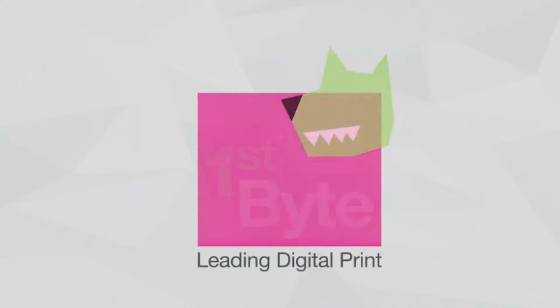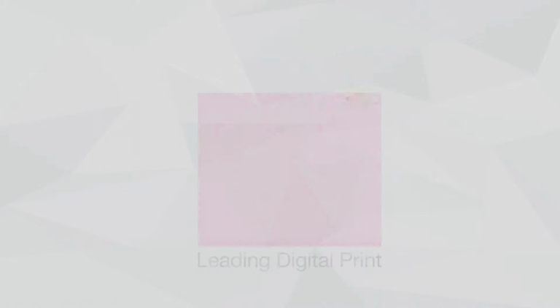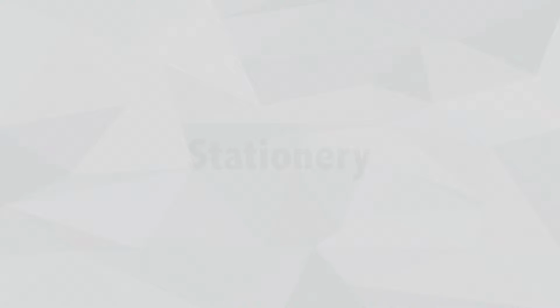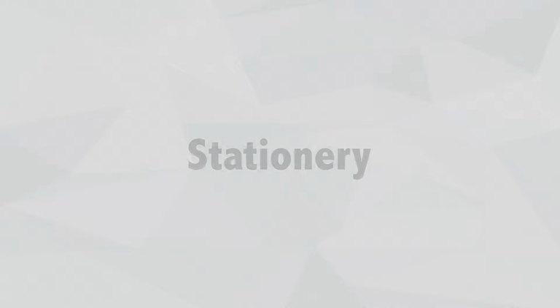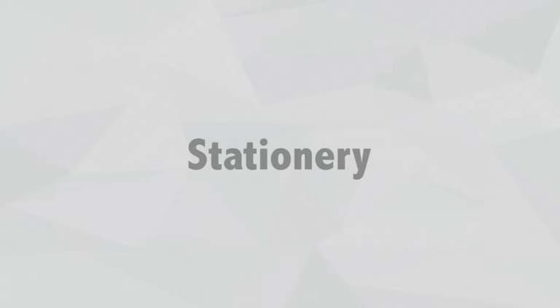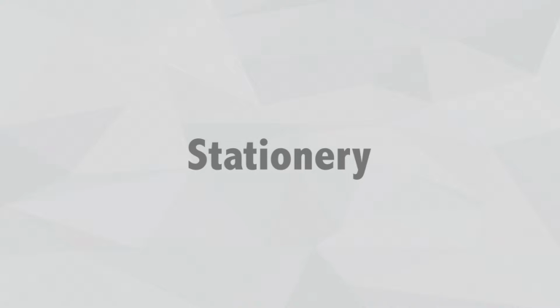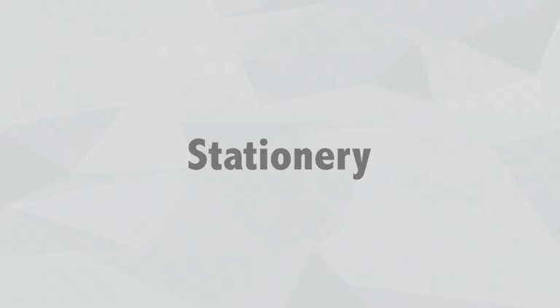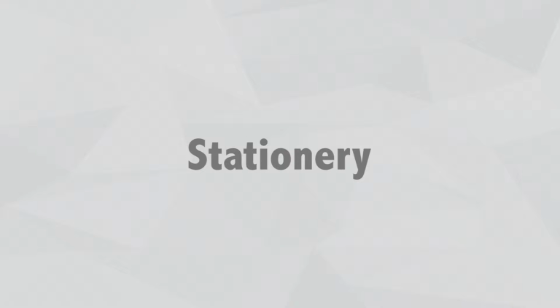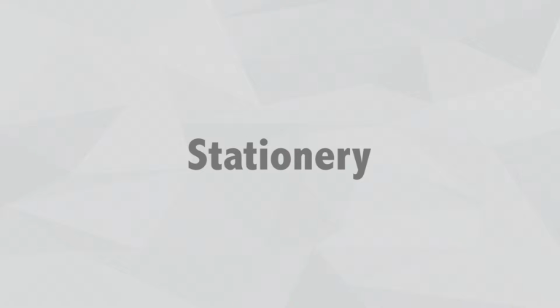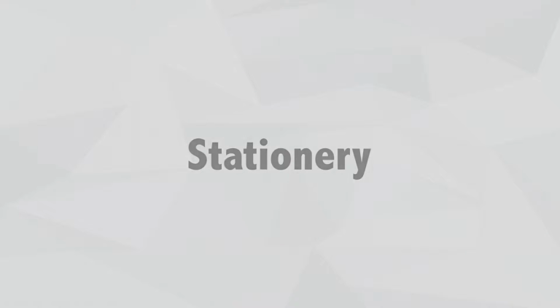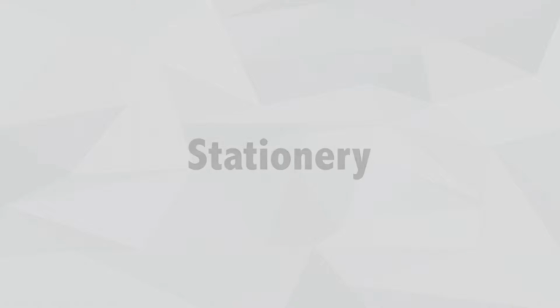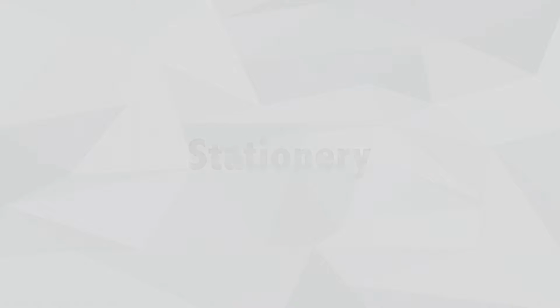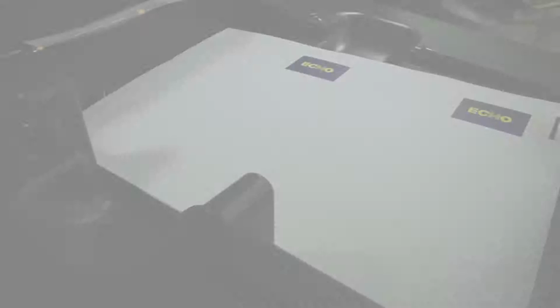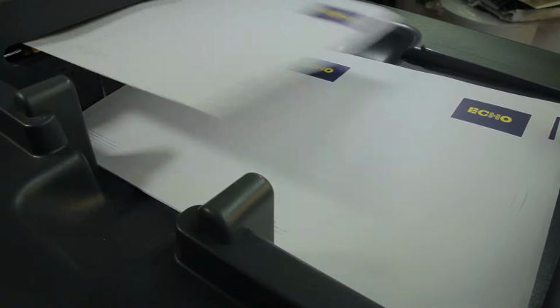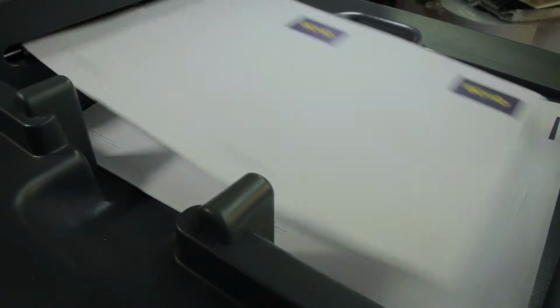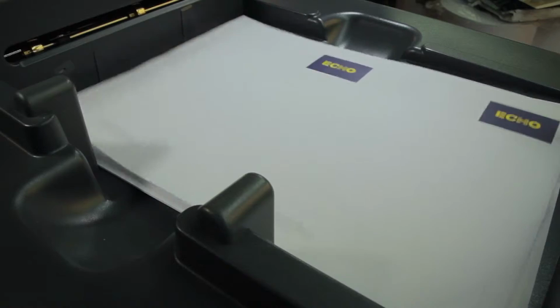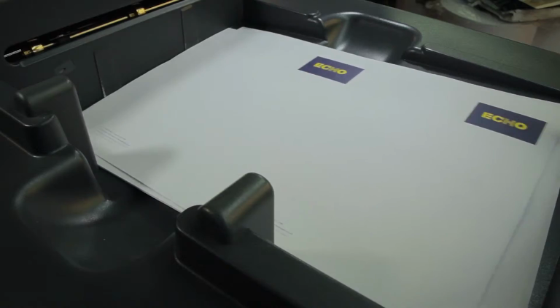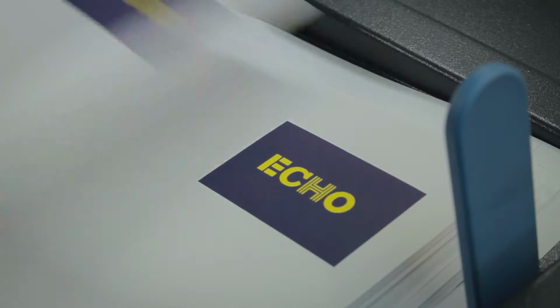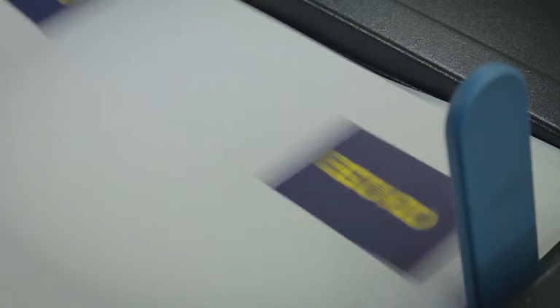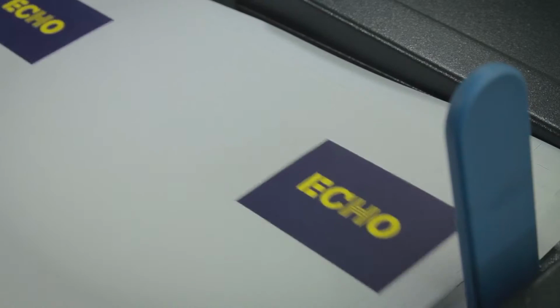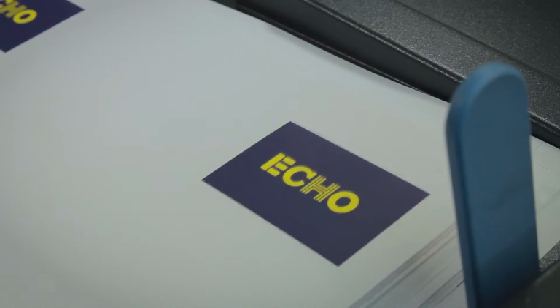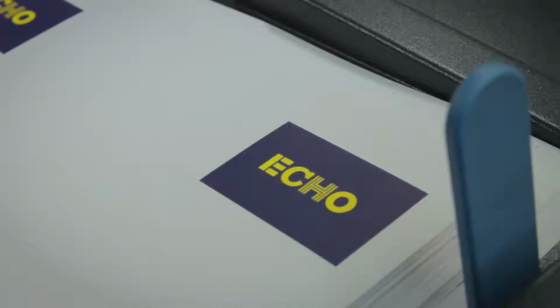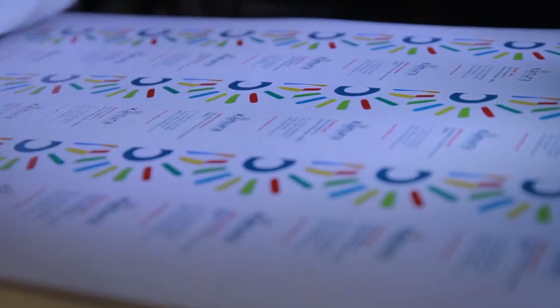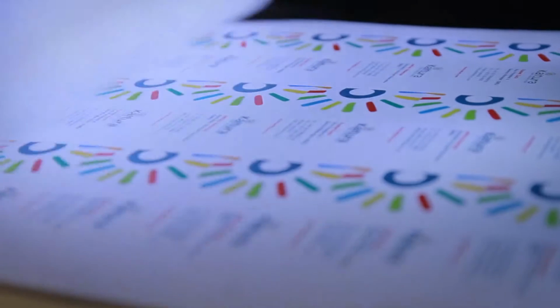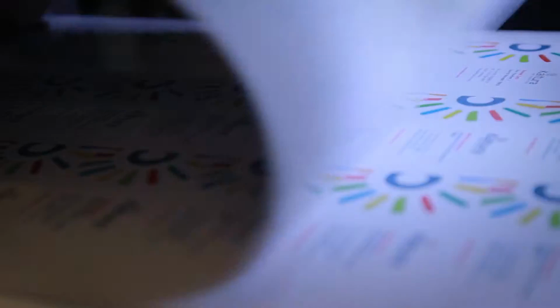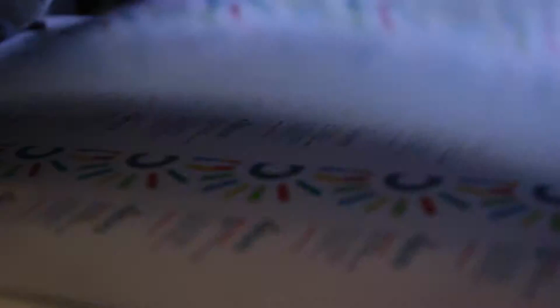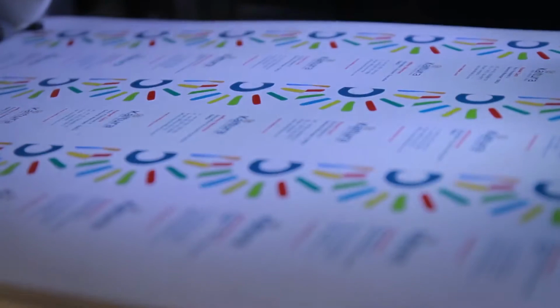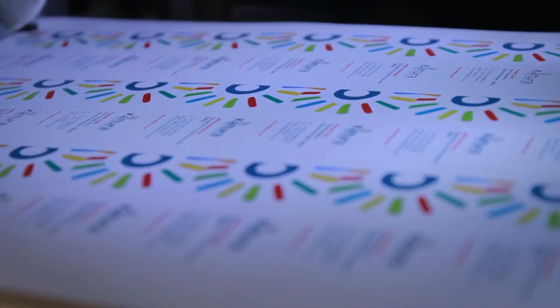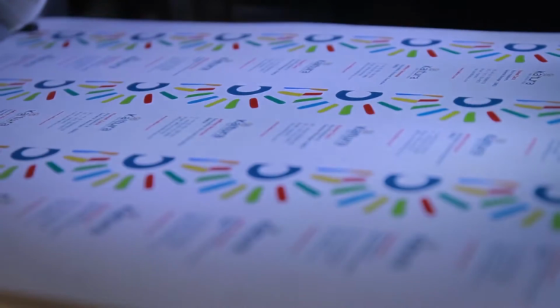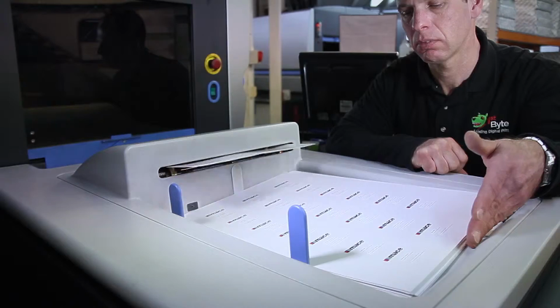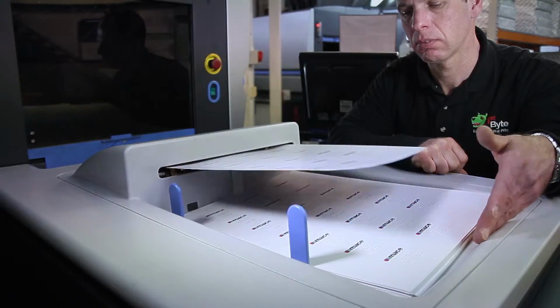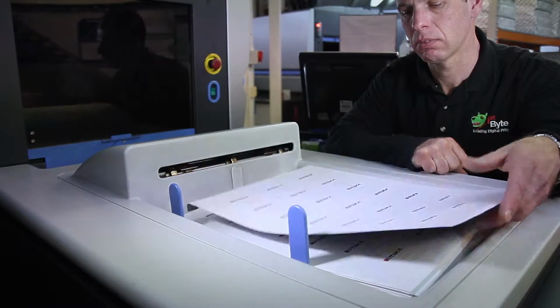Your stationery represents your business on business cards, envelopes, labels and letterheads.